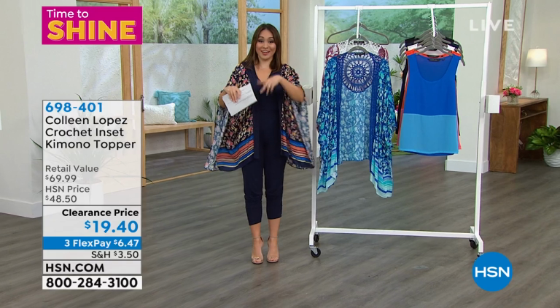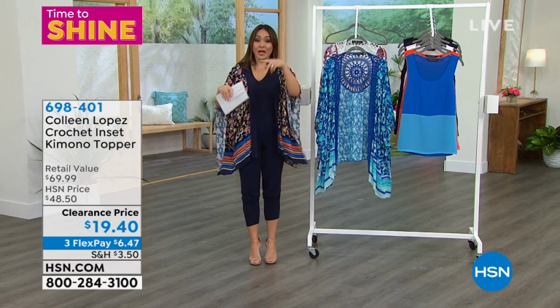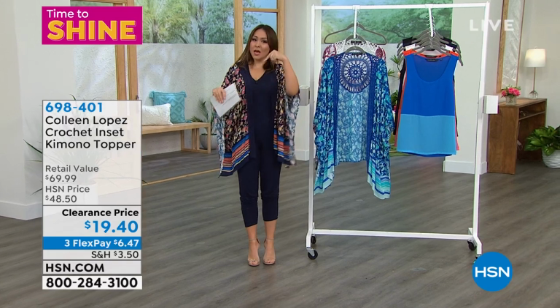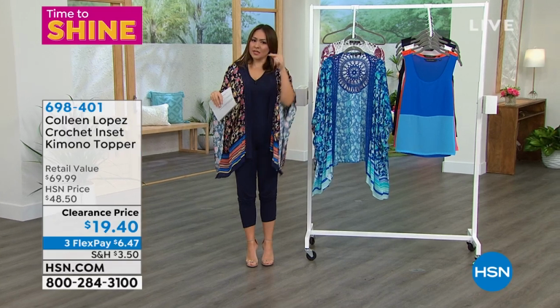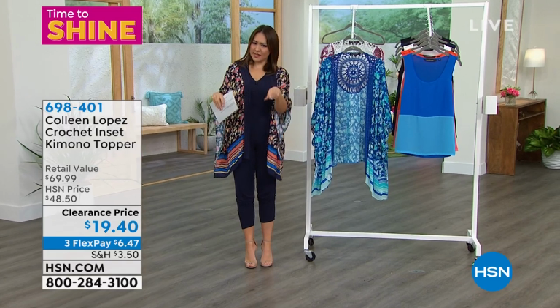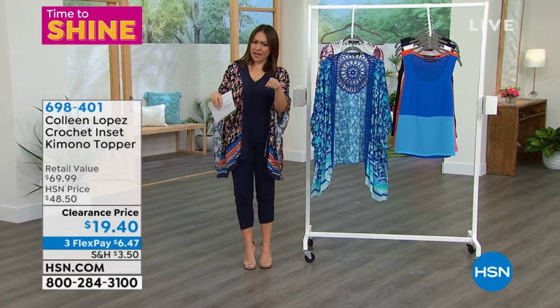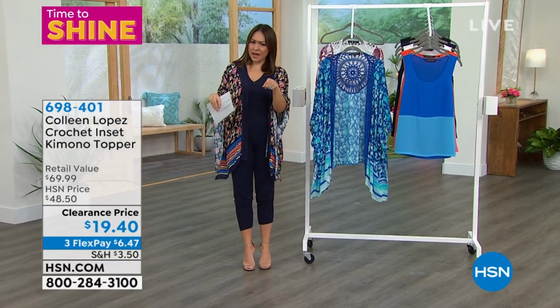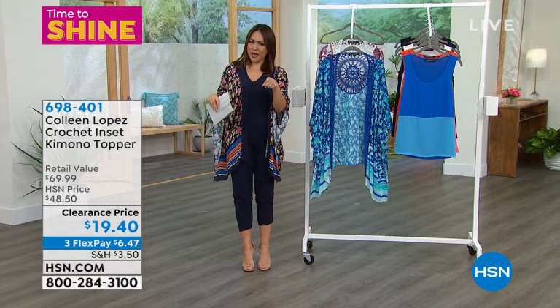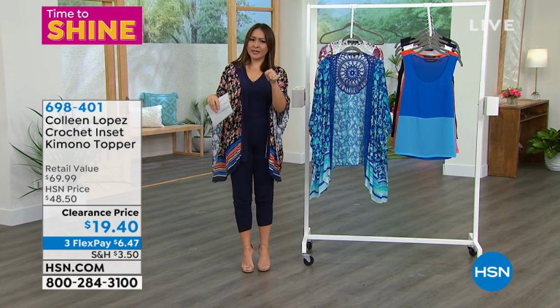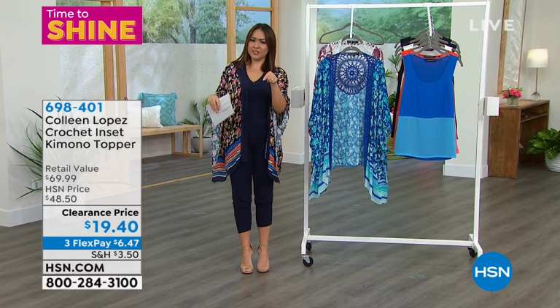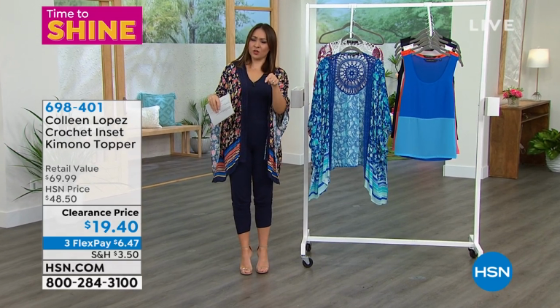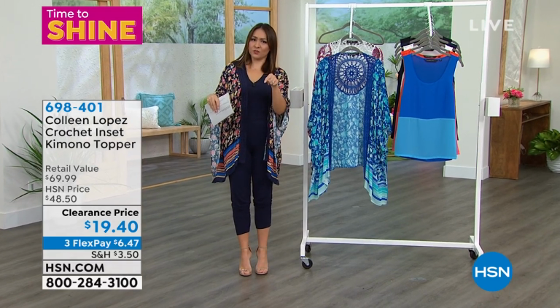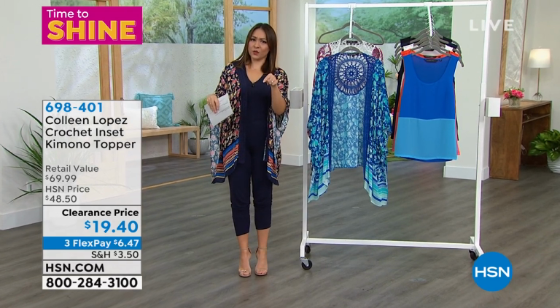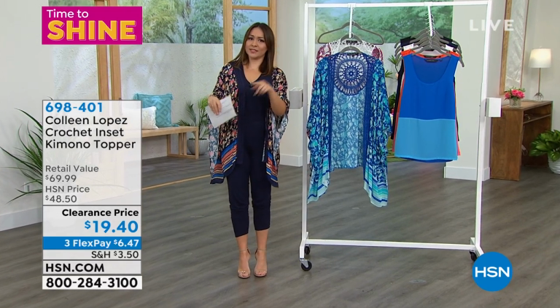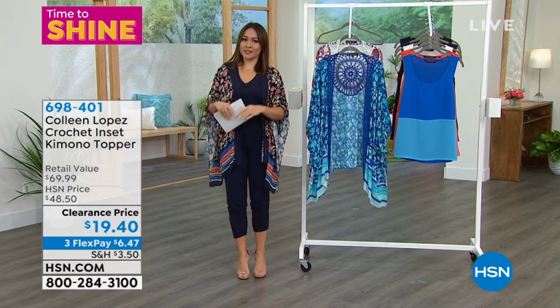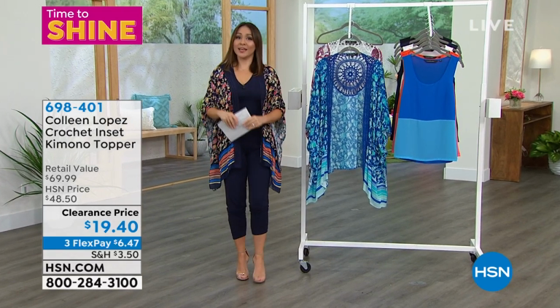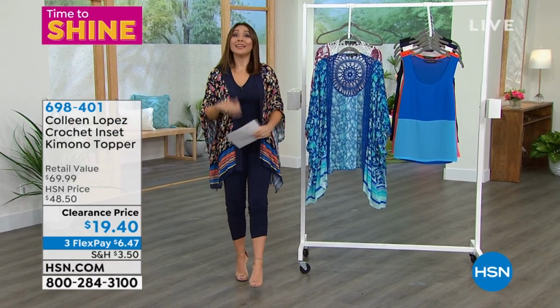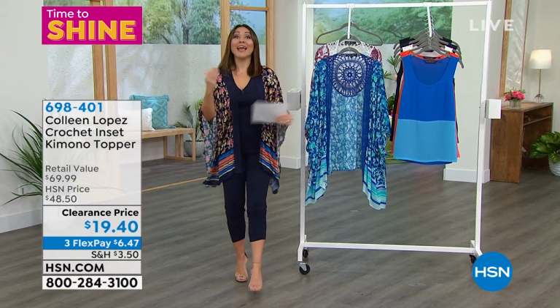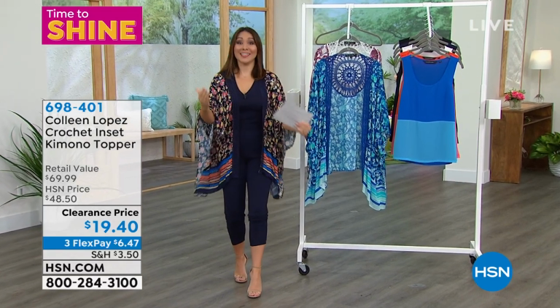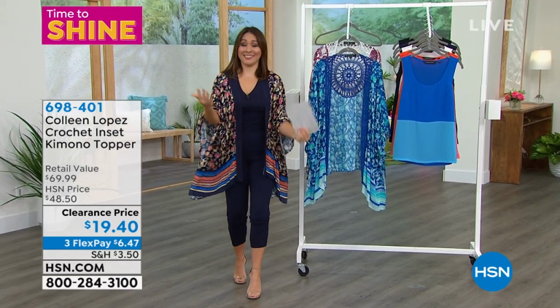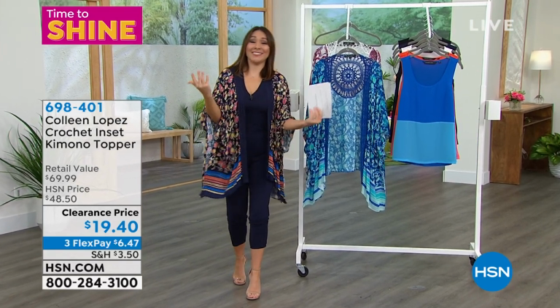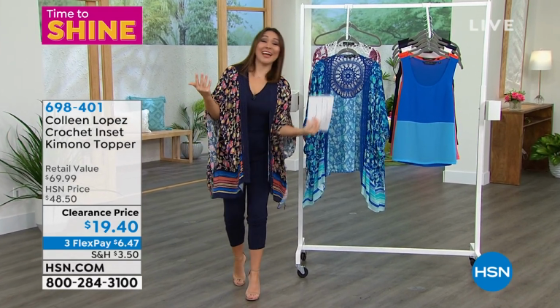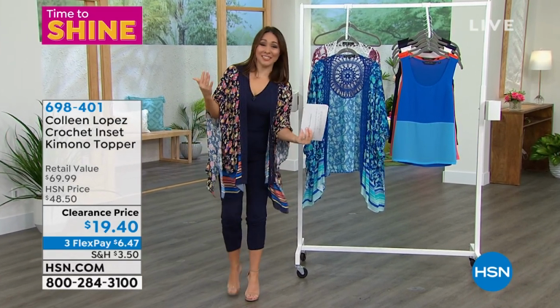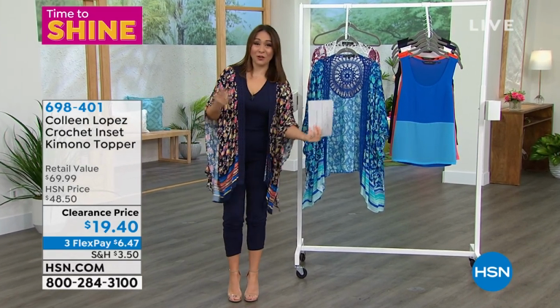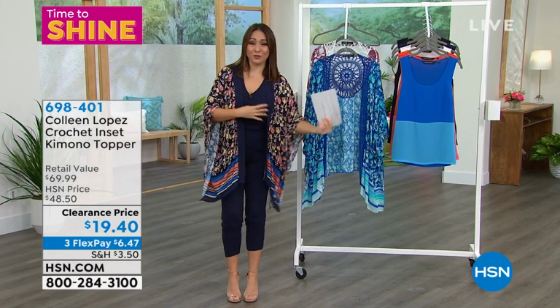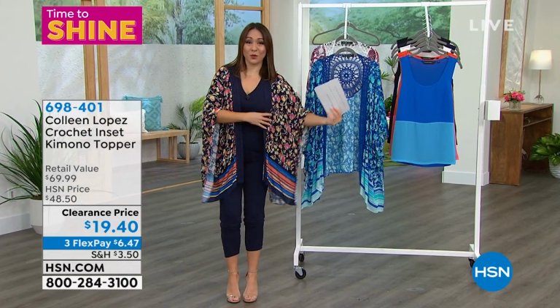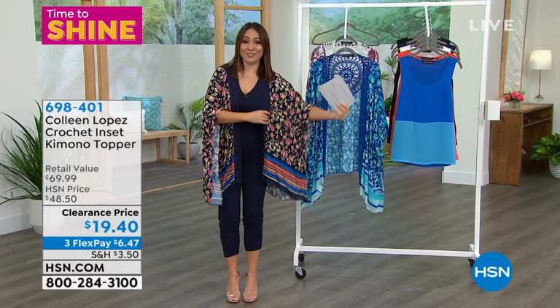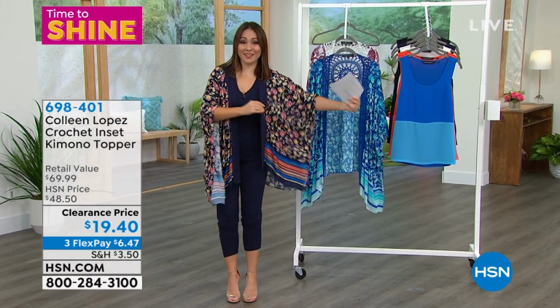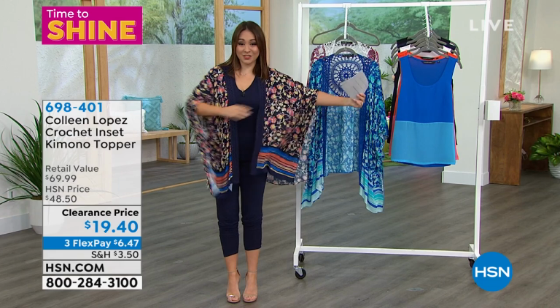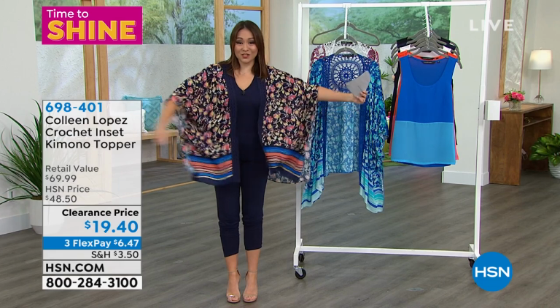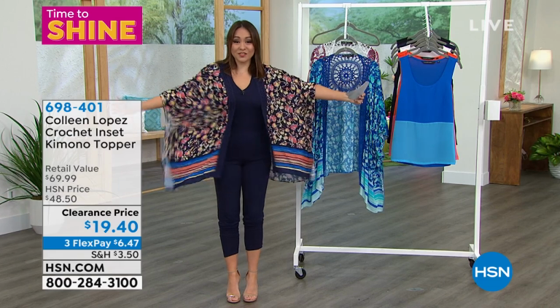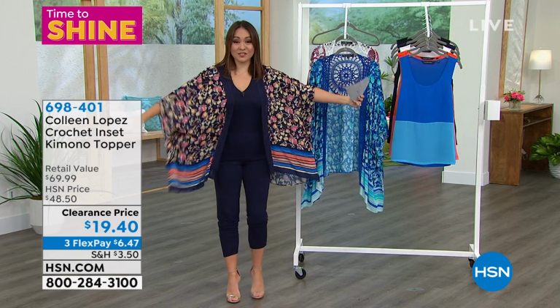Does that say $19.40? Yes, it says $19.40. Do you see this?